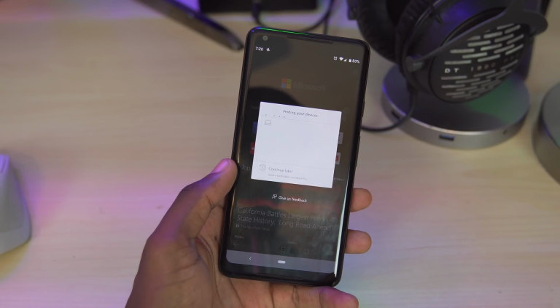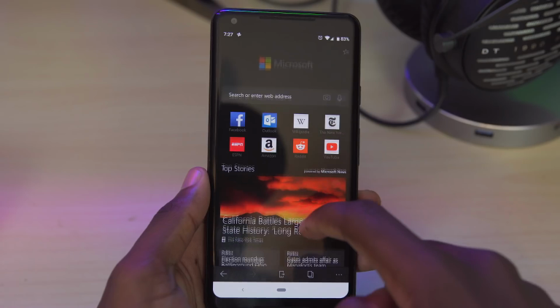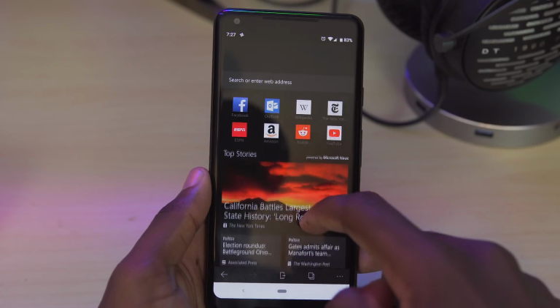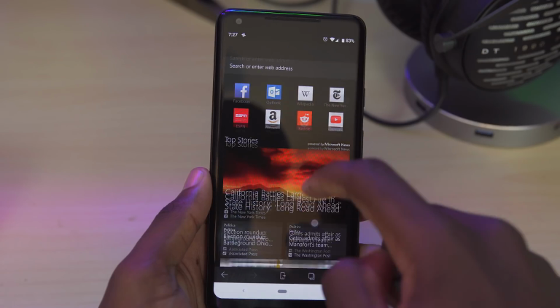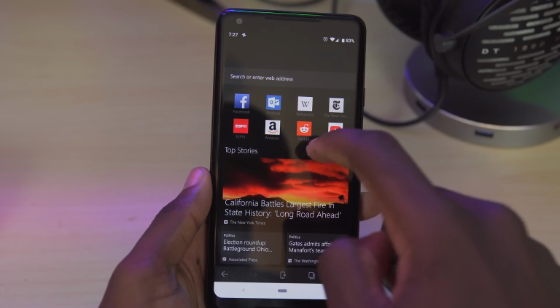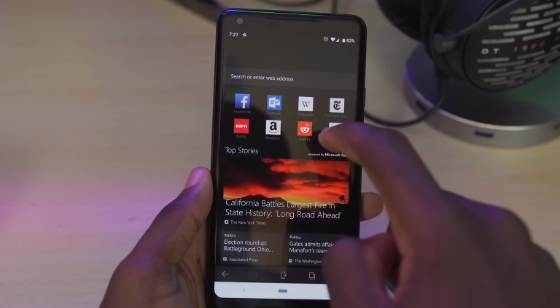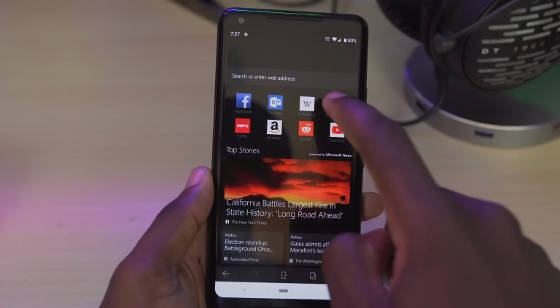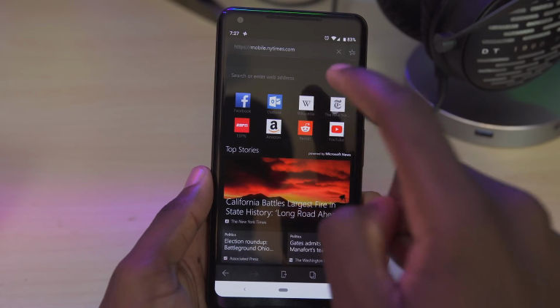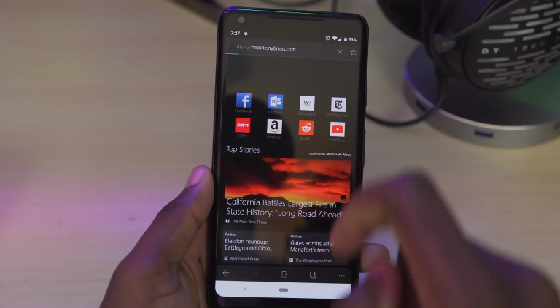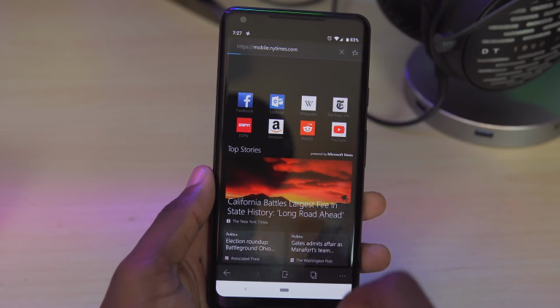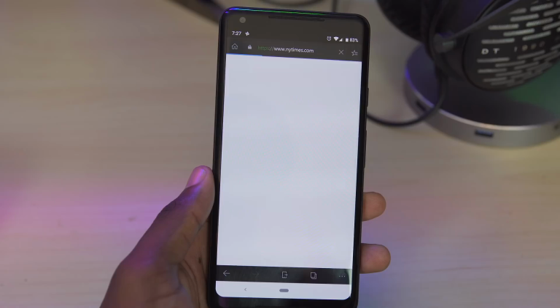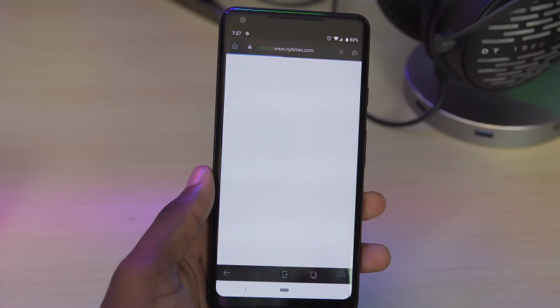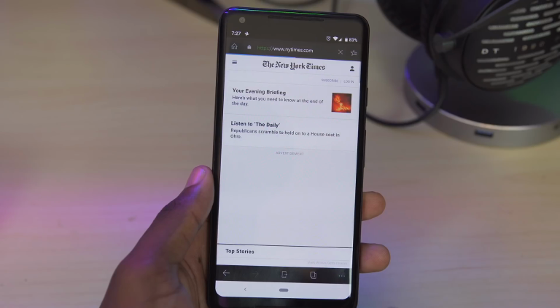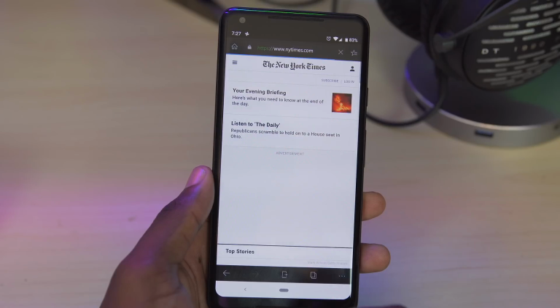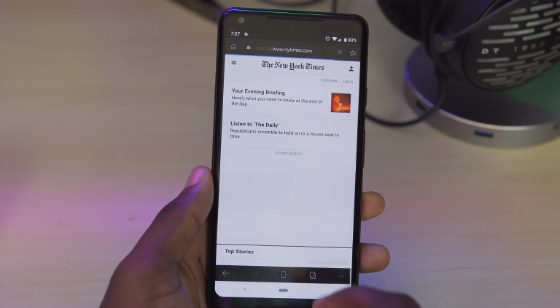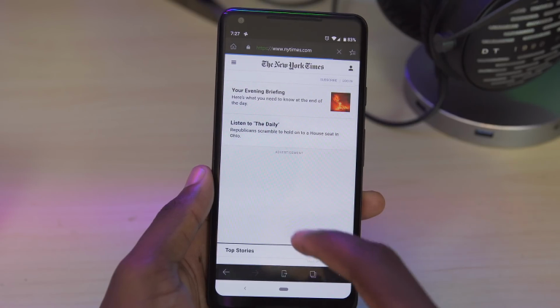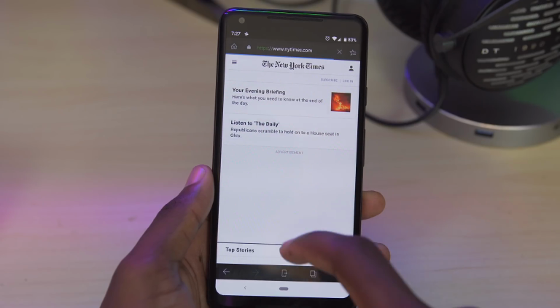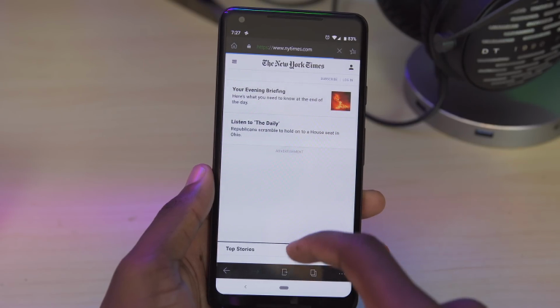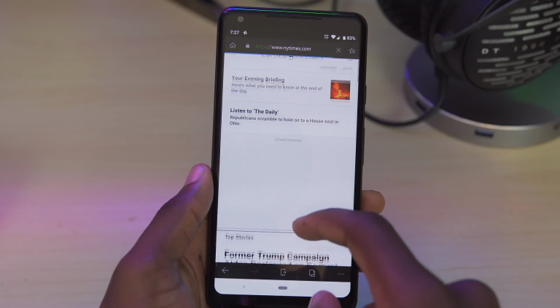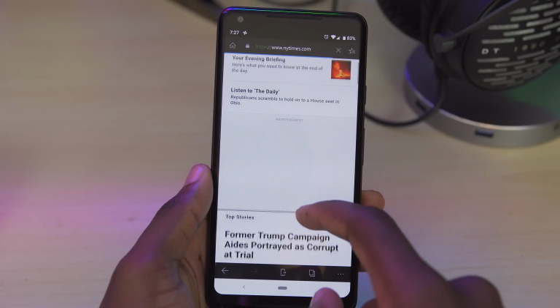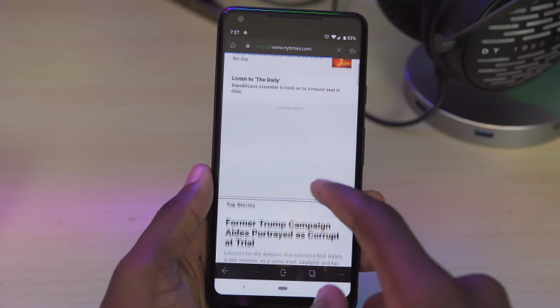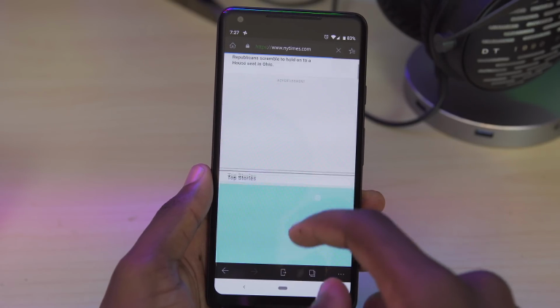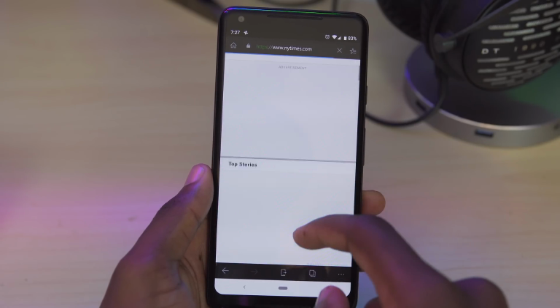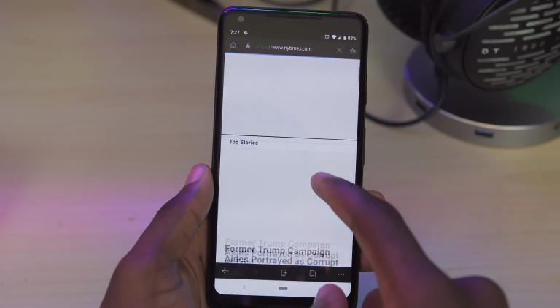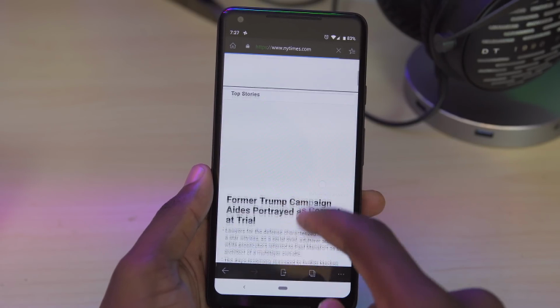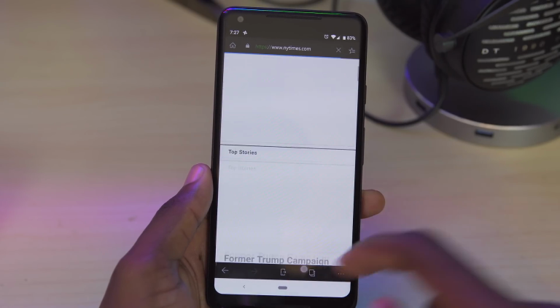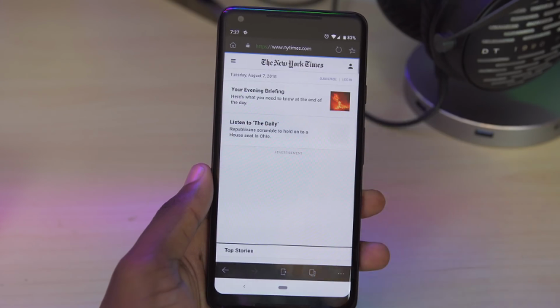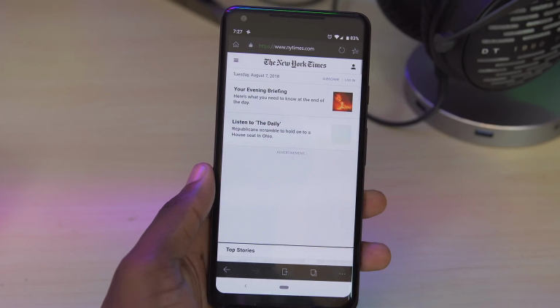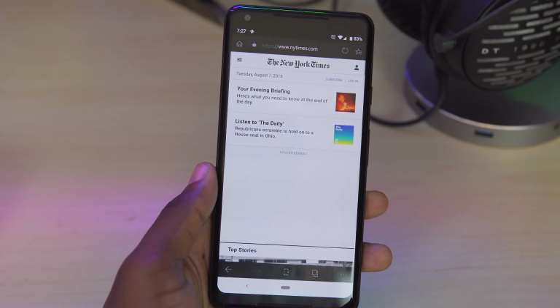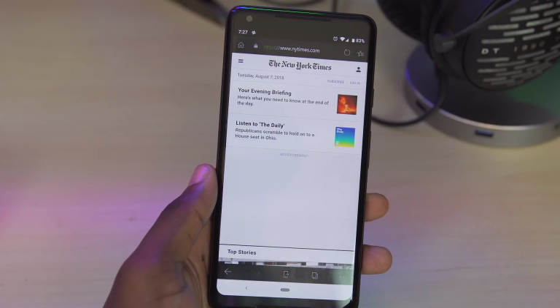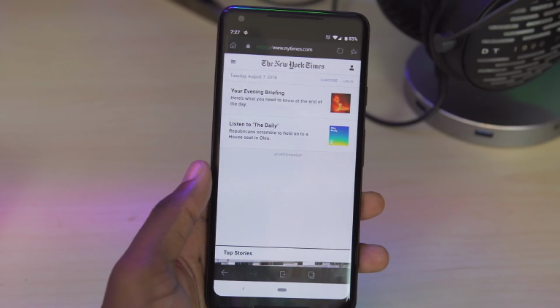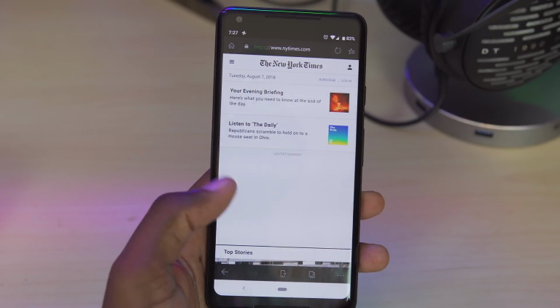But other than that, it's got a sweet-looking dark mode and overall a really clean interface. I dig it.